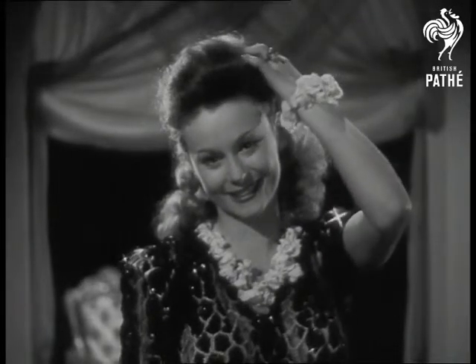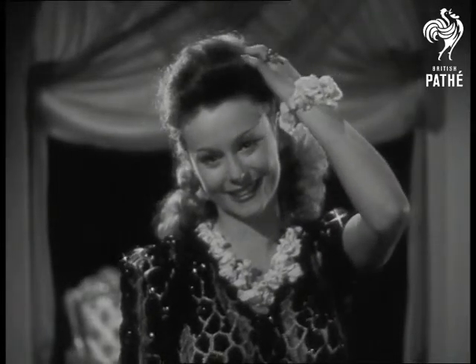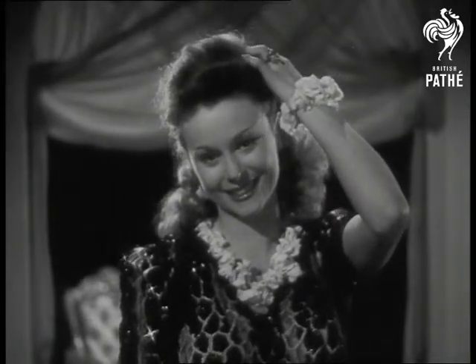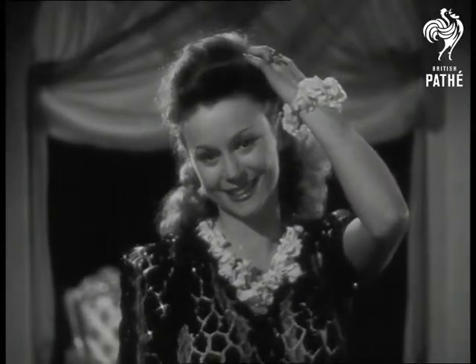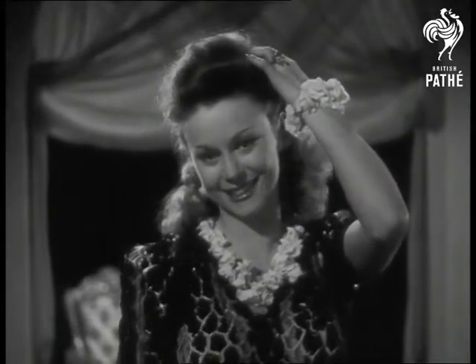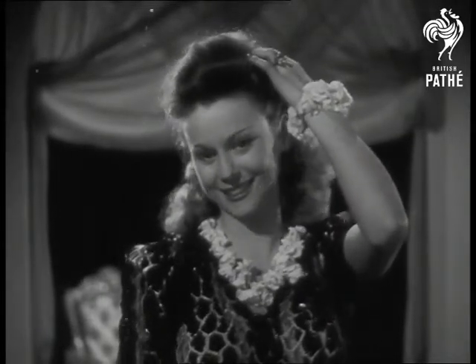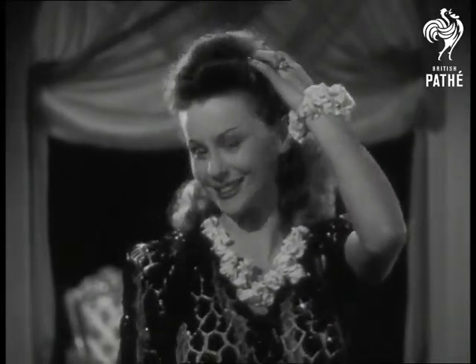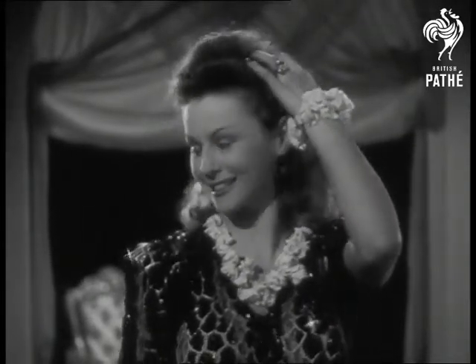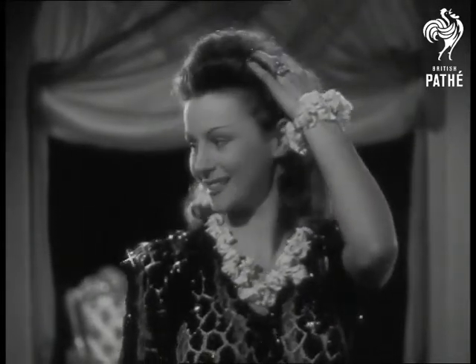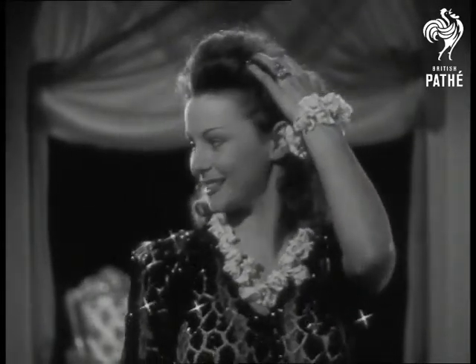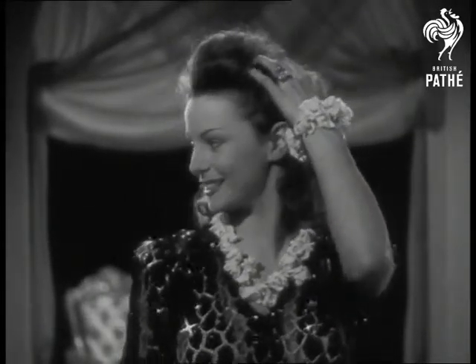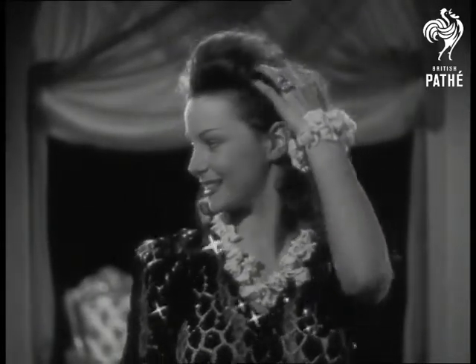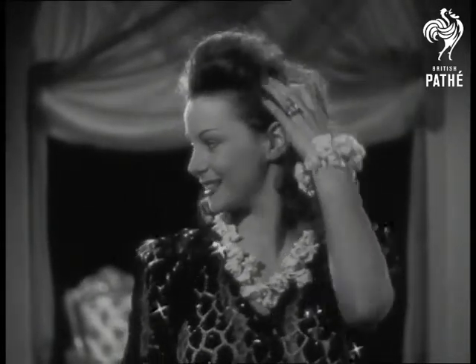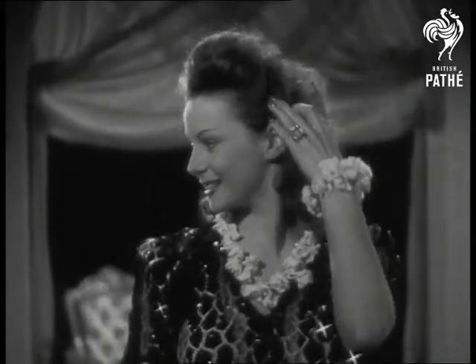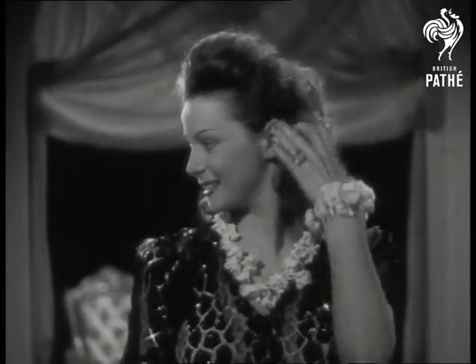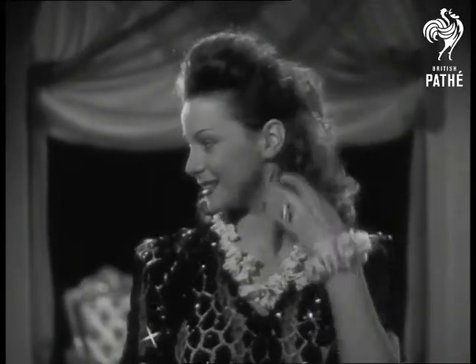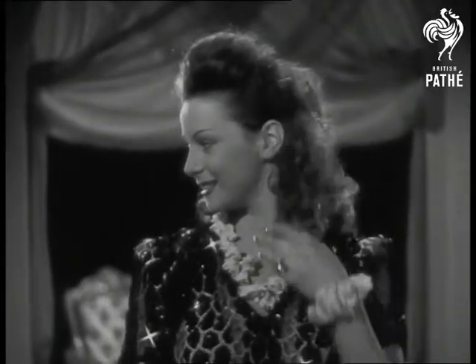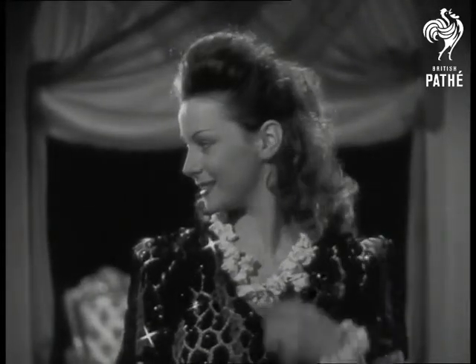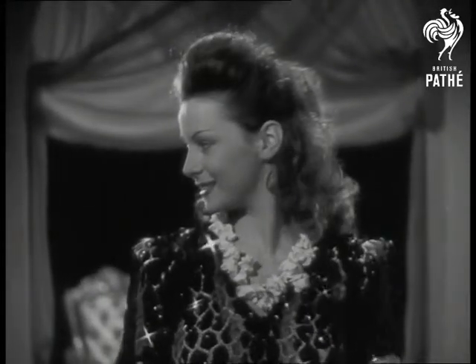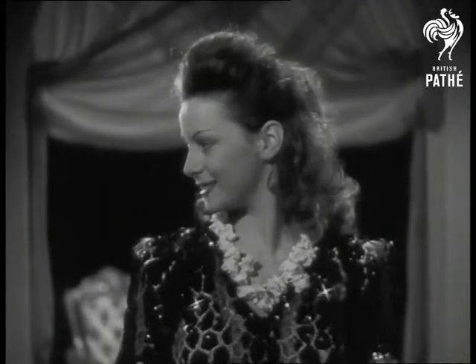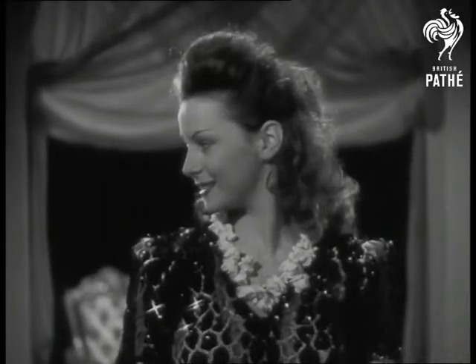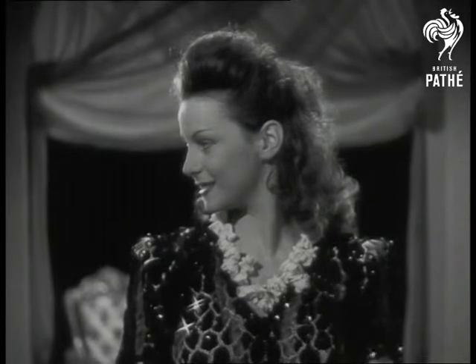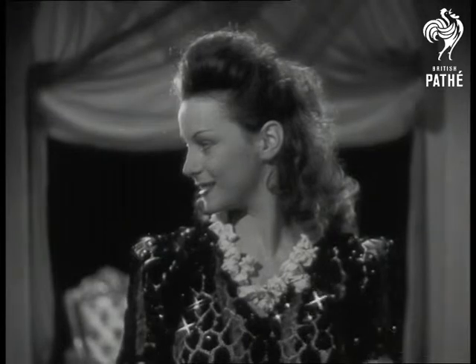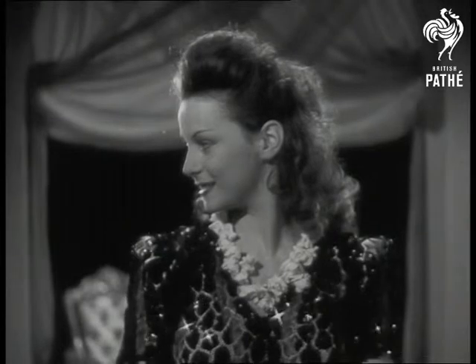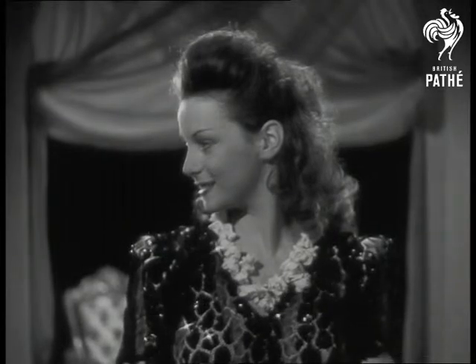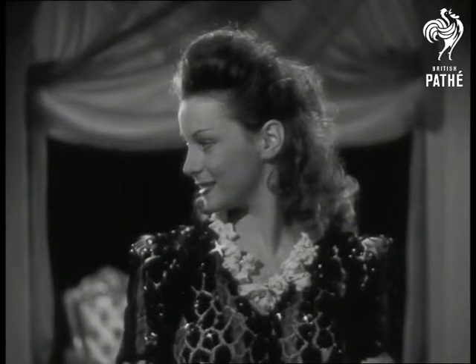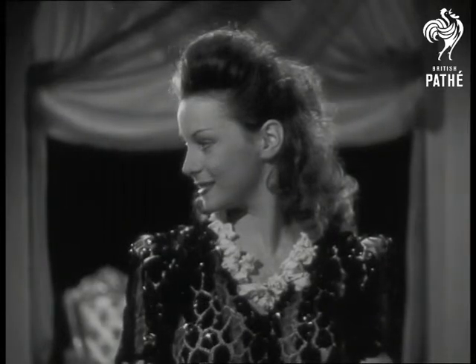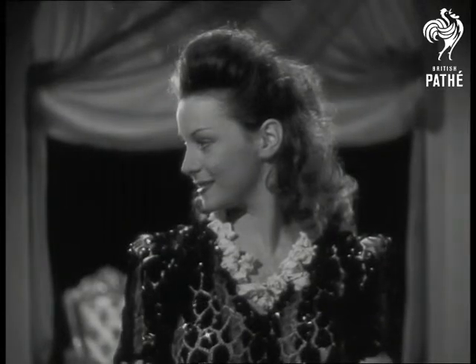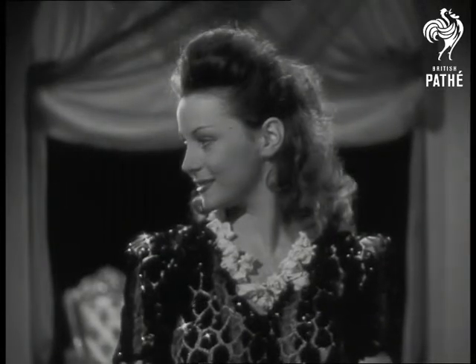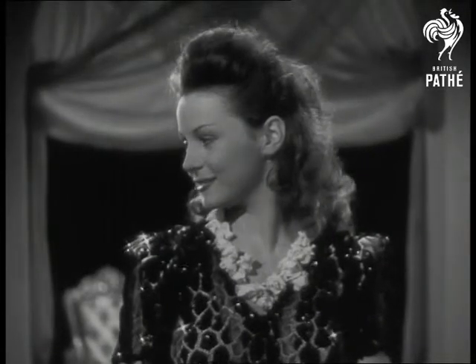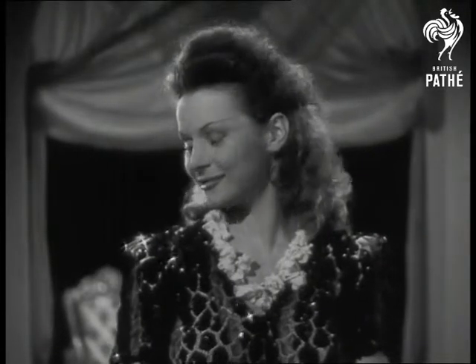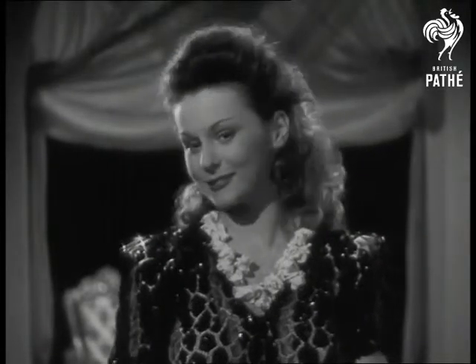Or maybe this flower finery is not made to last, but the effect's very nice while it lasts.